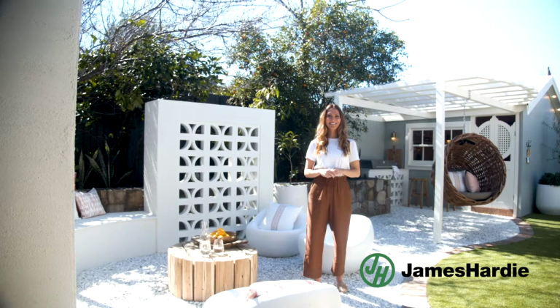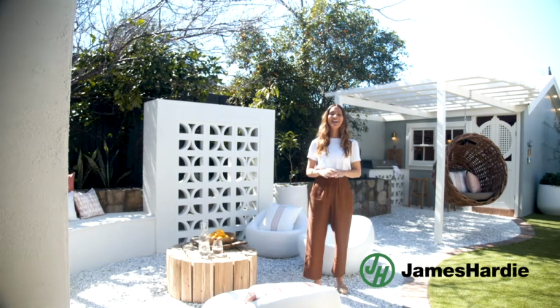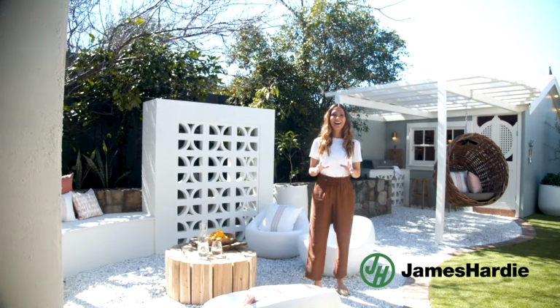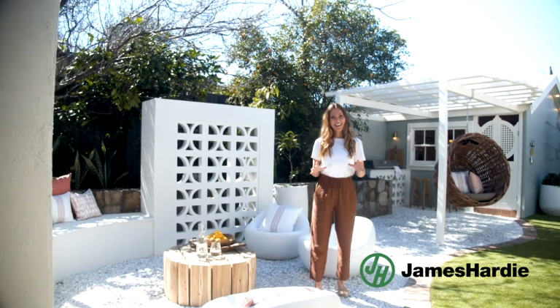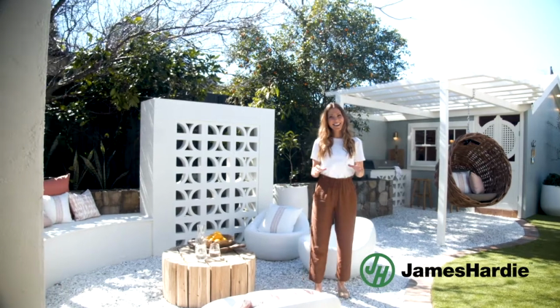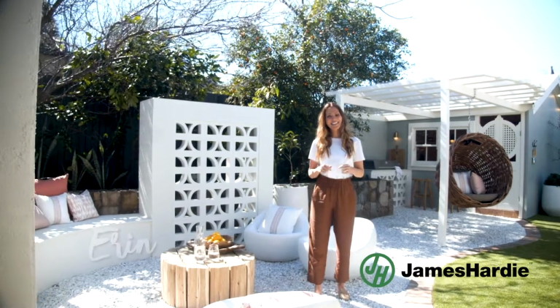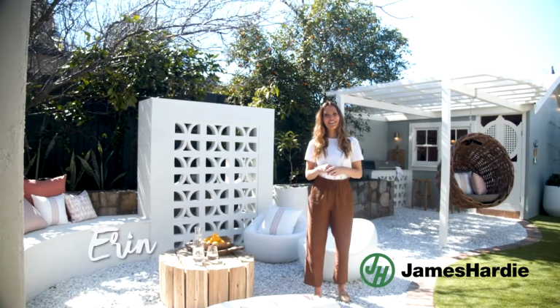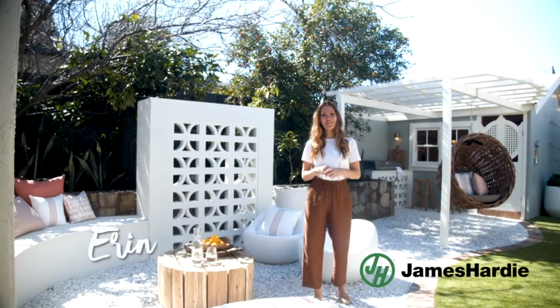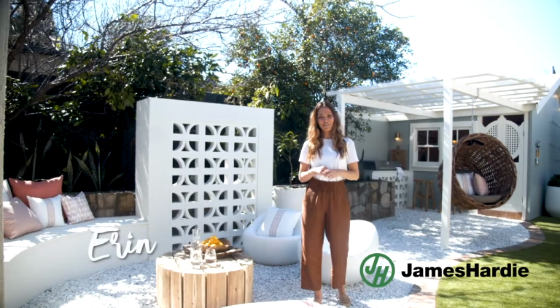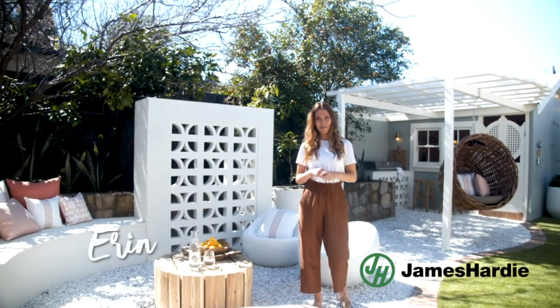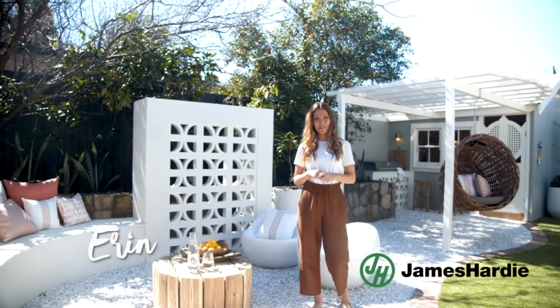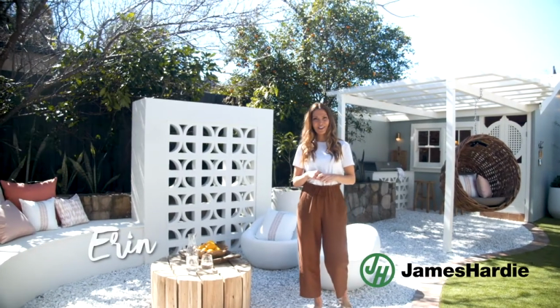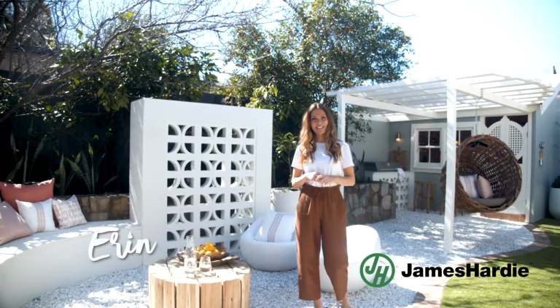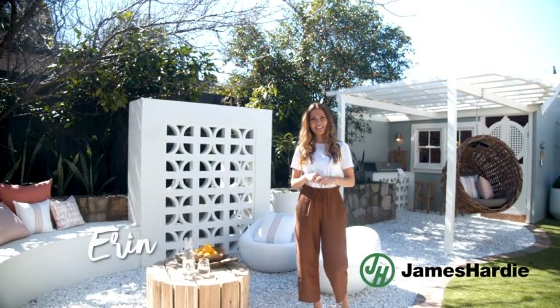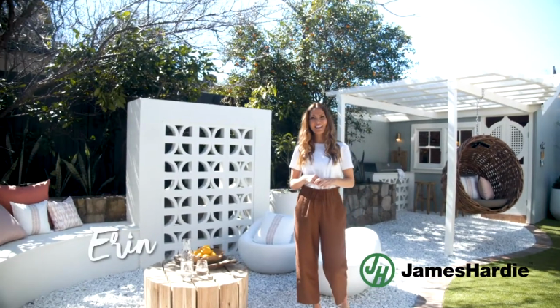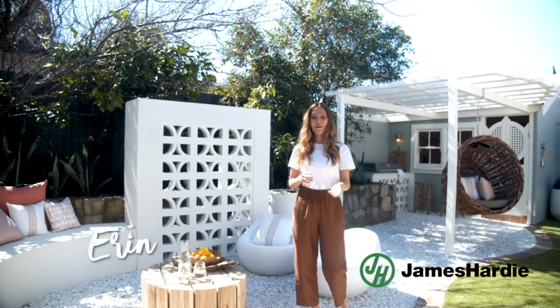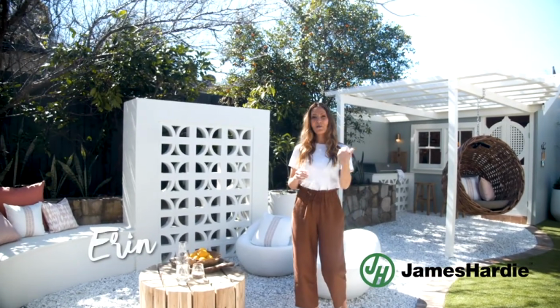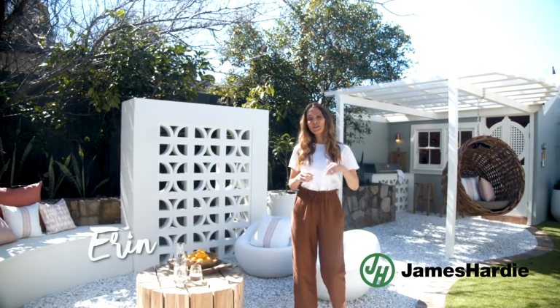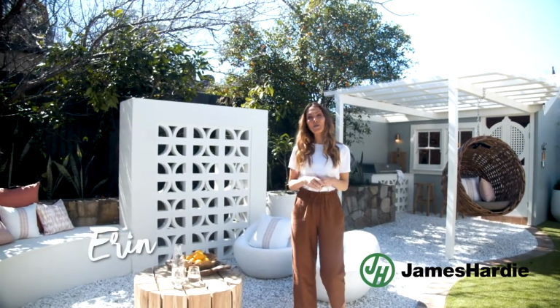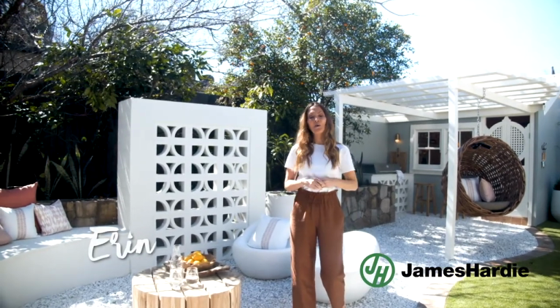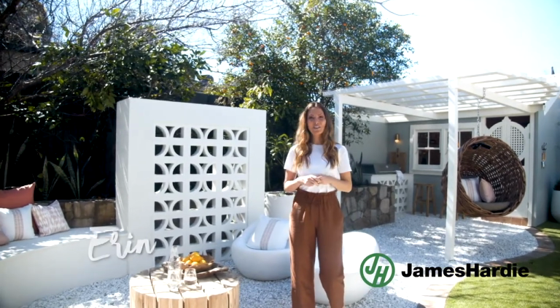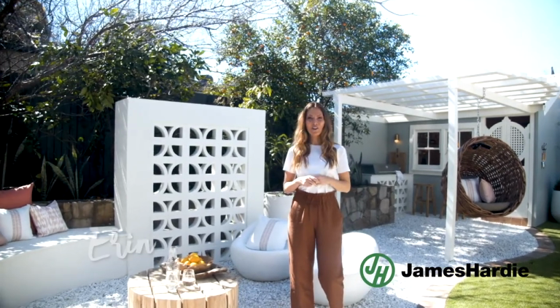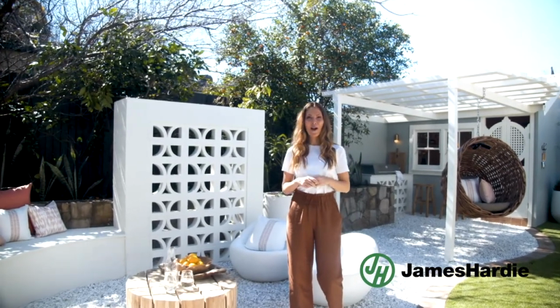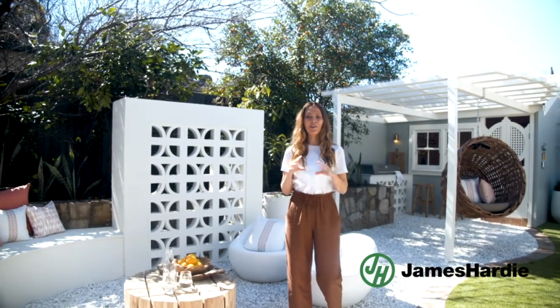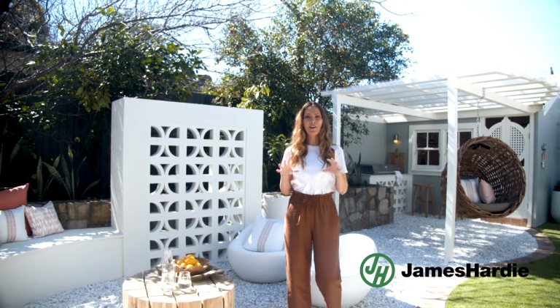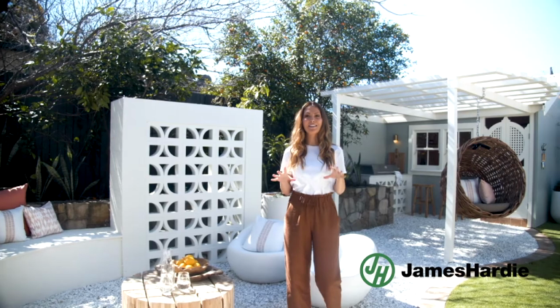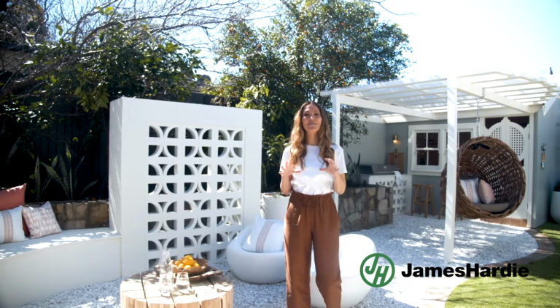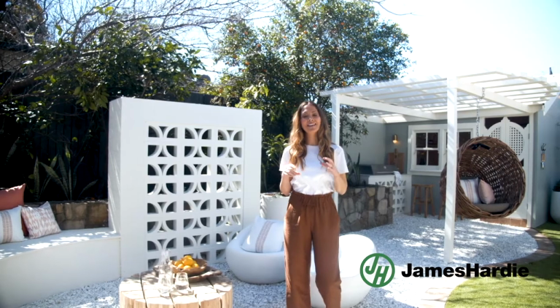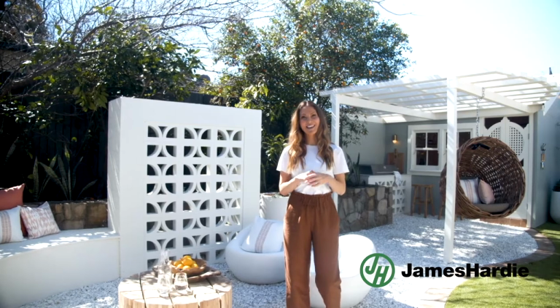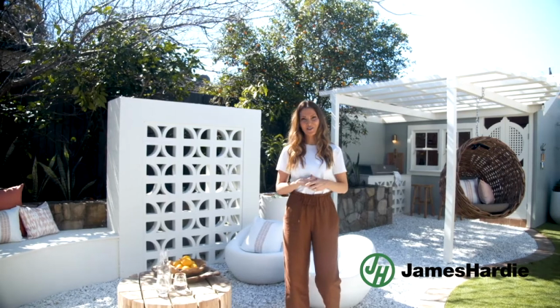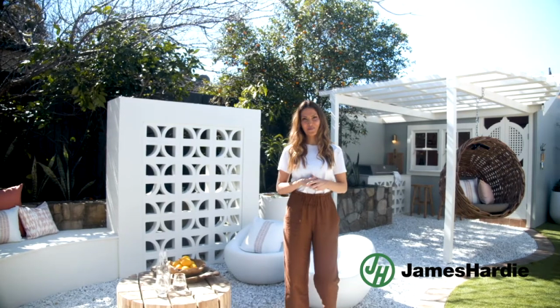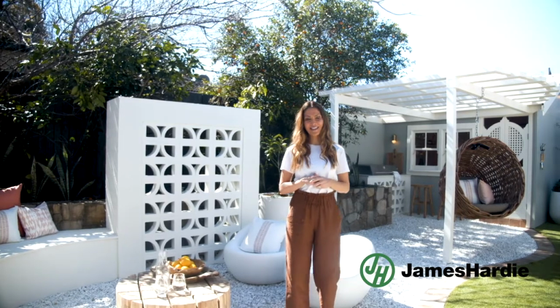Hi there, it's Erin here from 3Birds Renovations. Come with me on a tour while I show you how we created this amazing outdoor space.